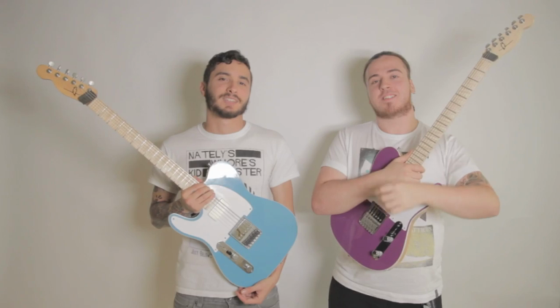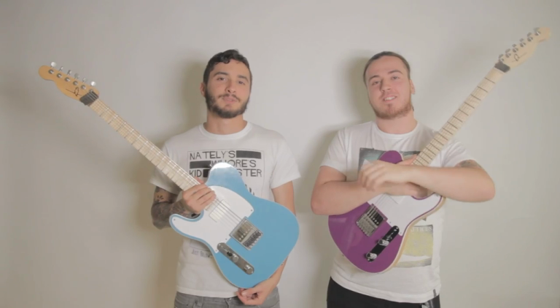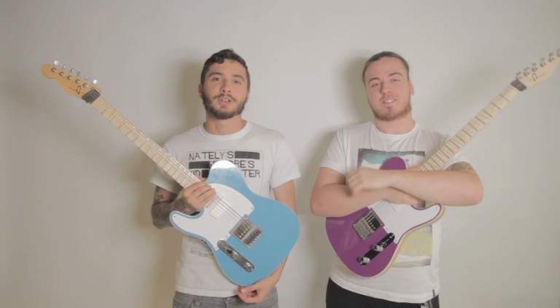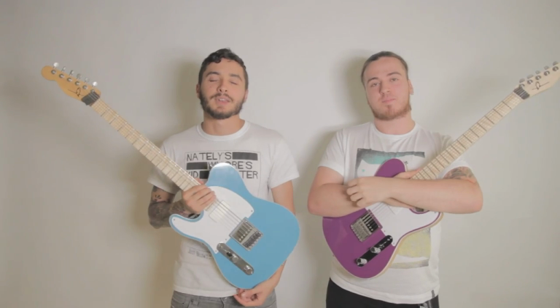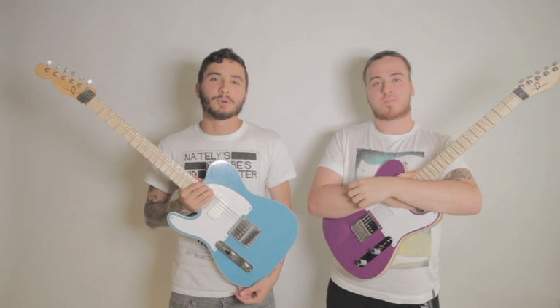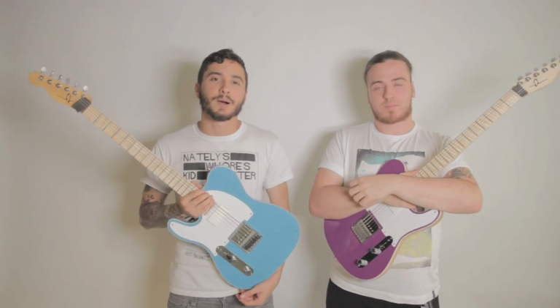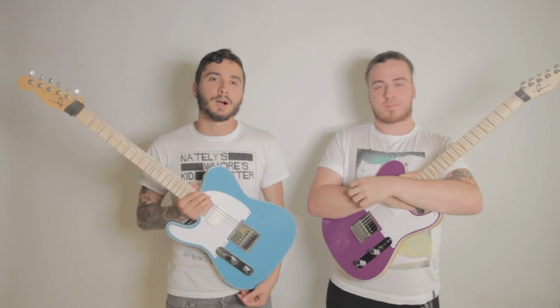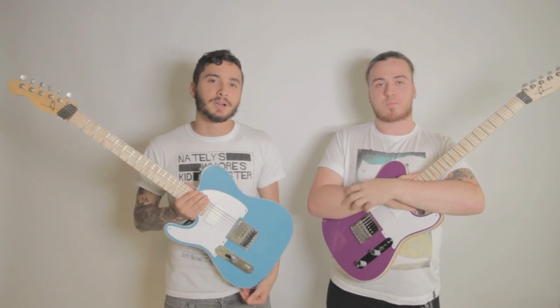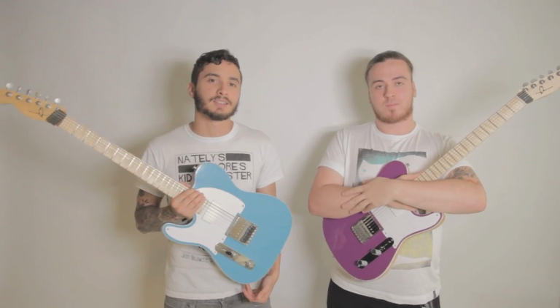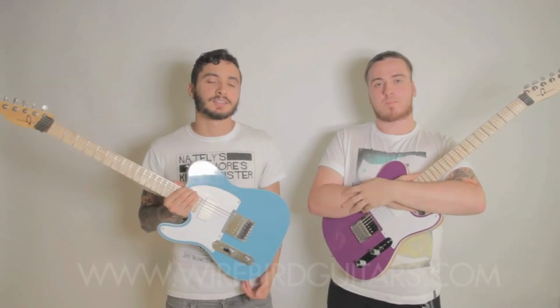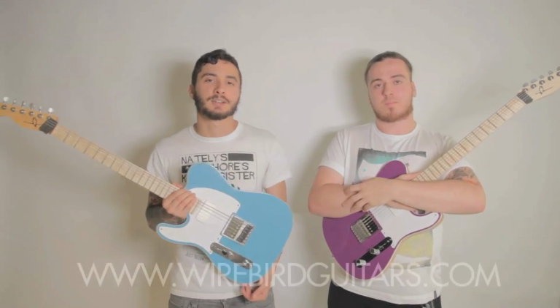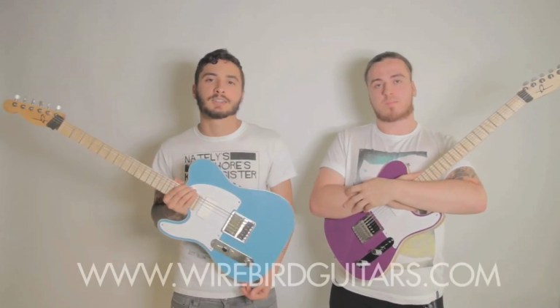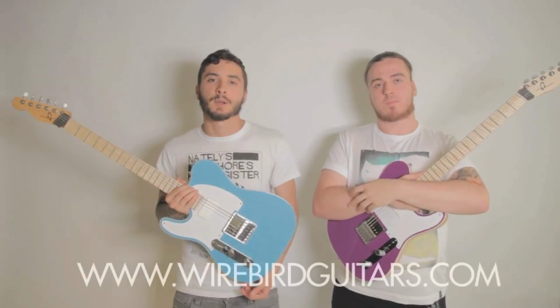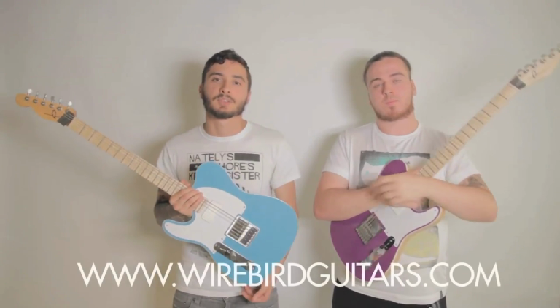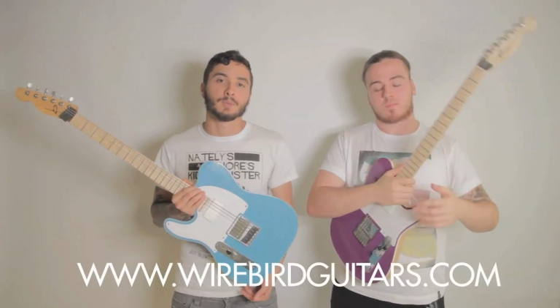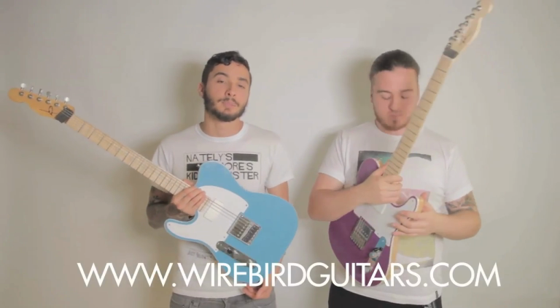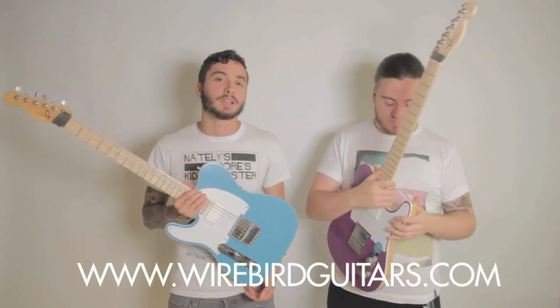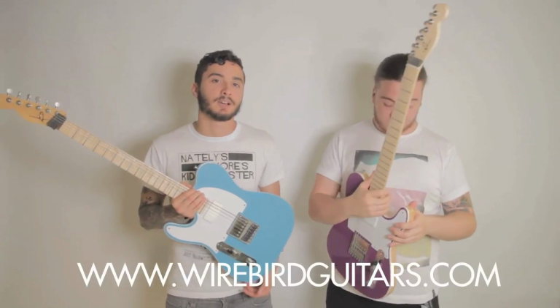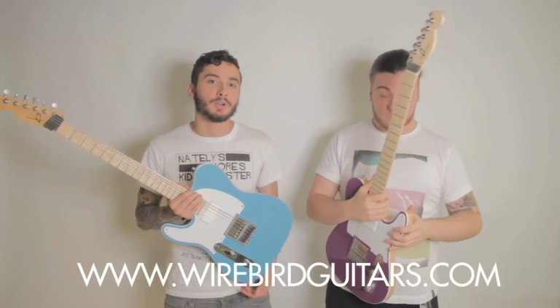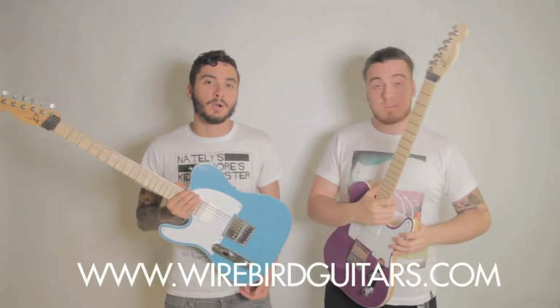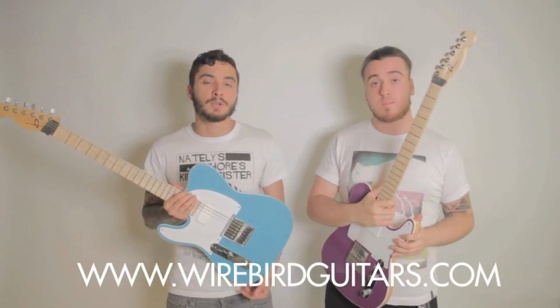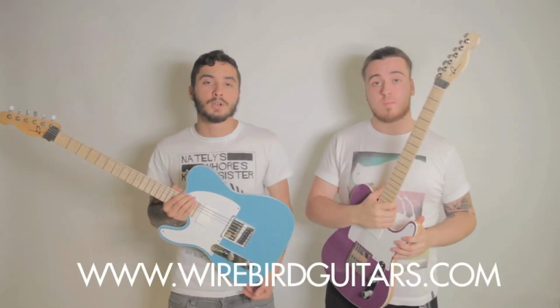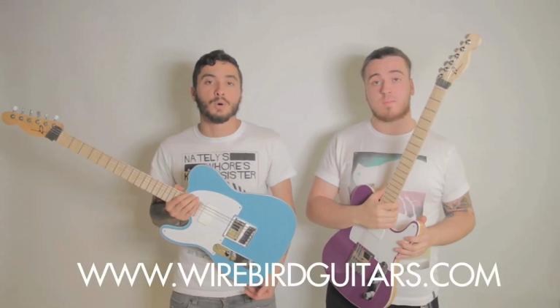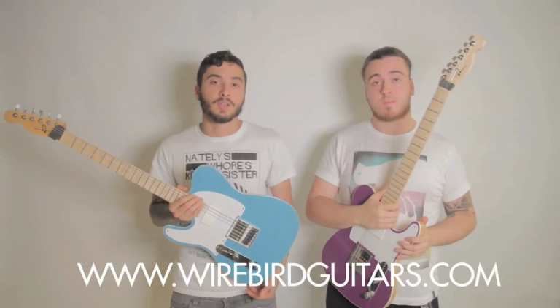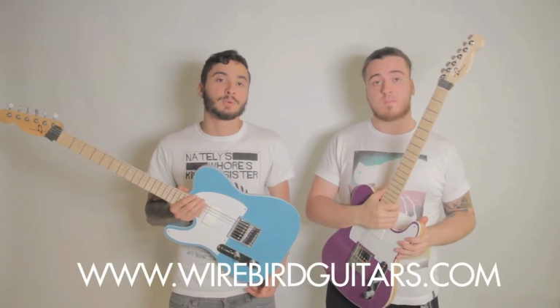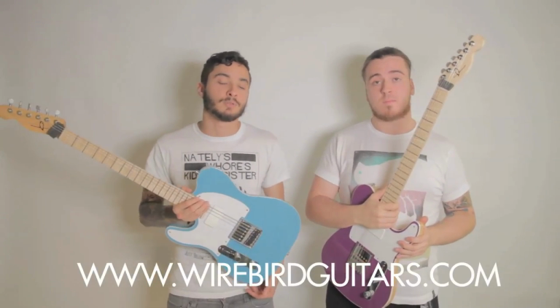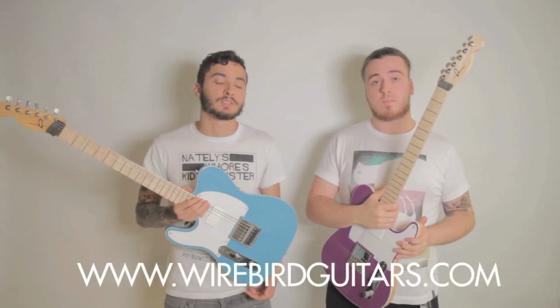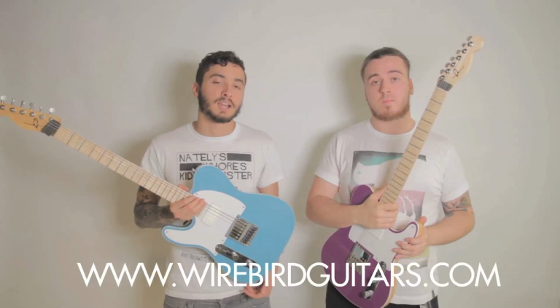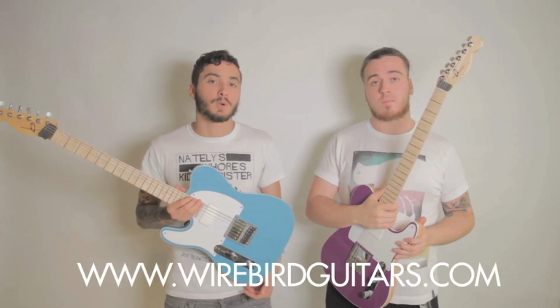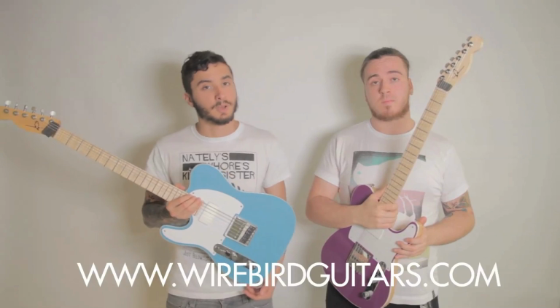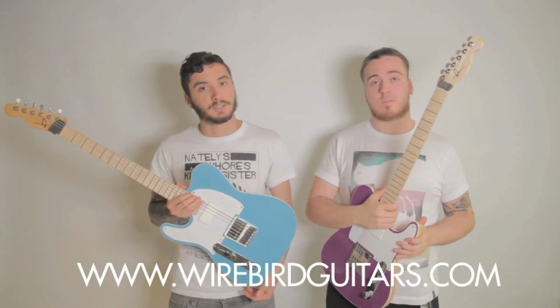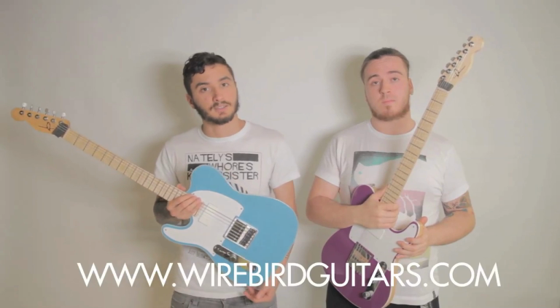If you want to know any more about Wirebird Guitars, head over to their website at www.wirebirddguitars.com or Facebook at forward slash Wirebird Guitars.